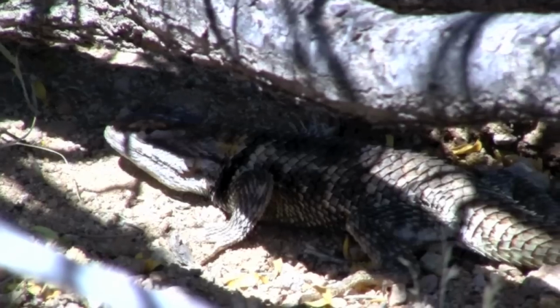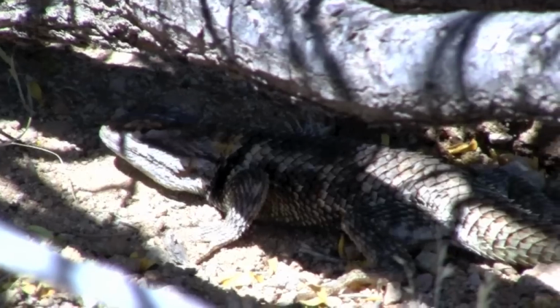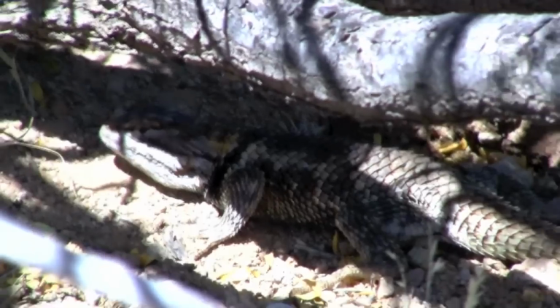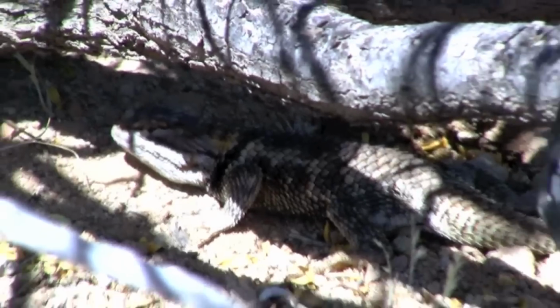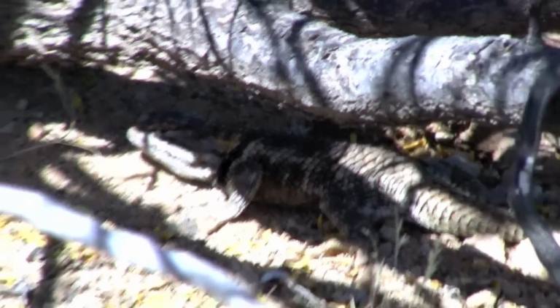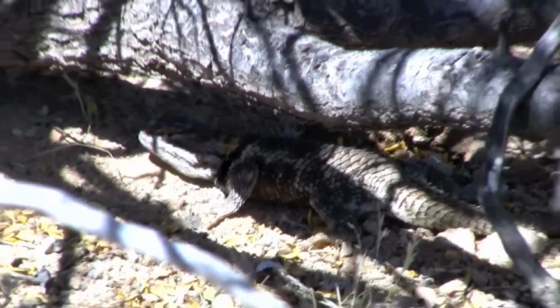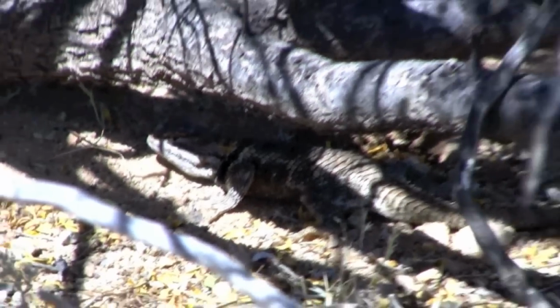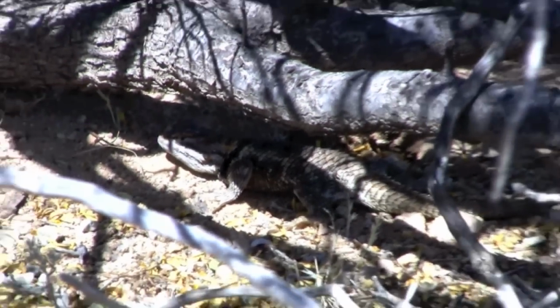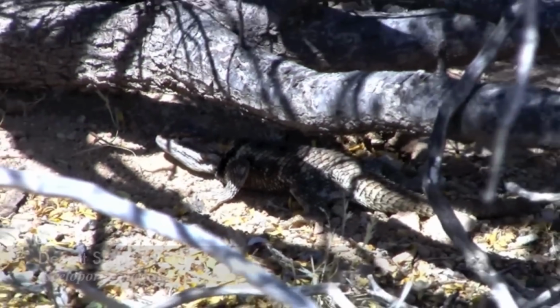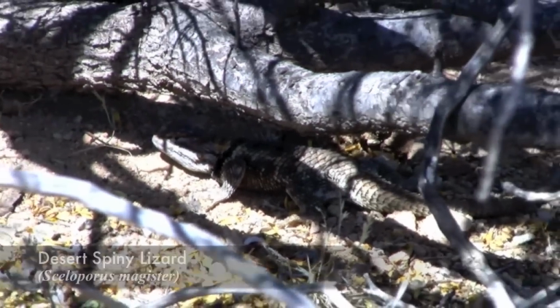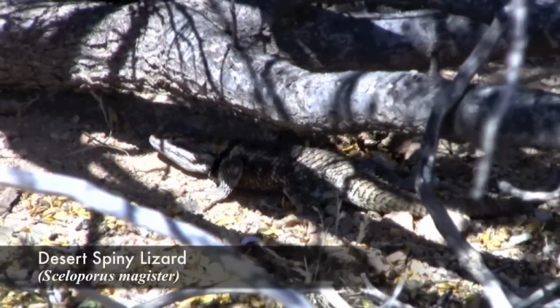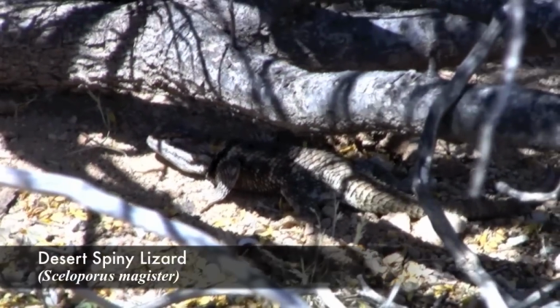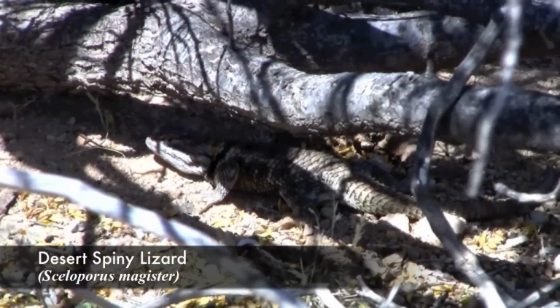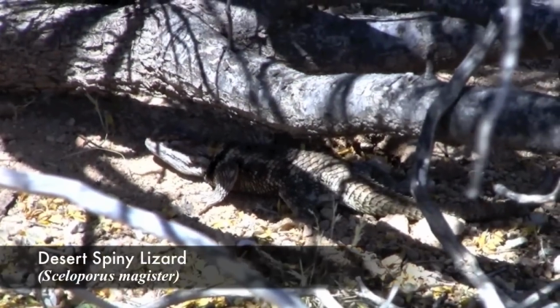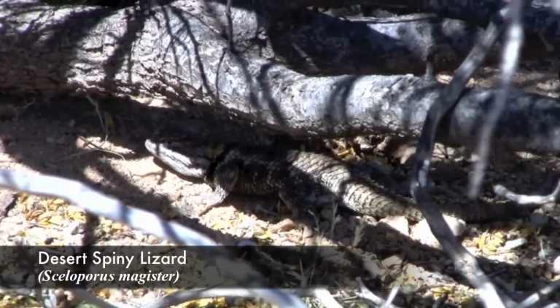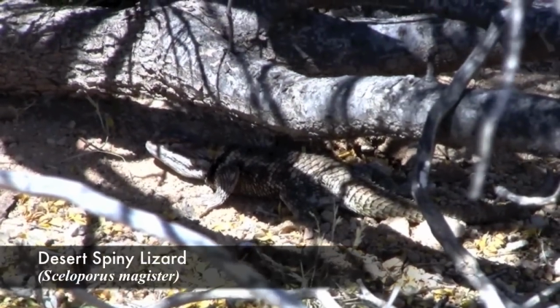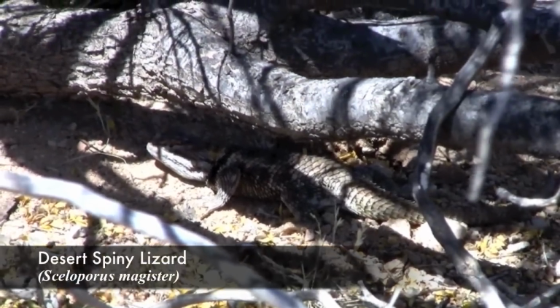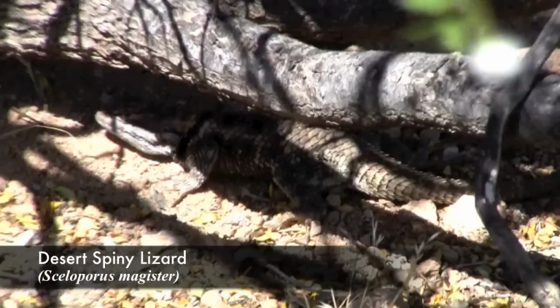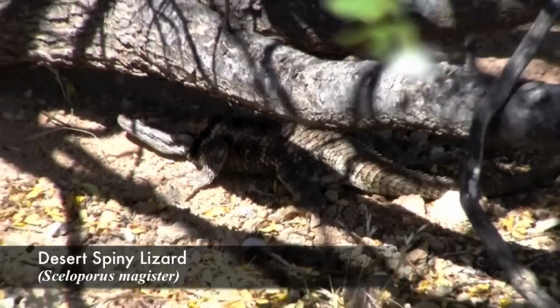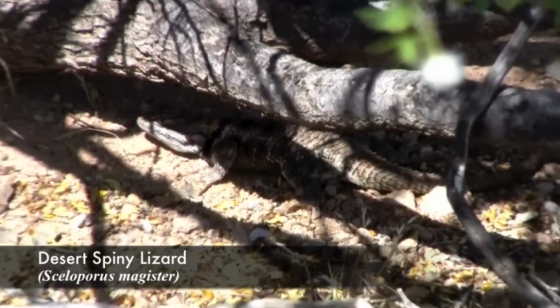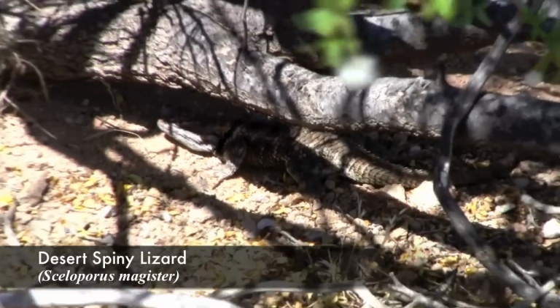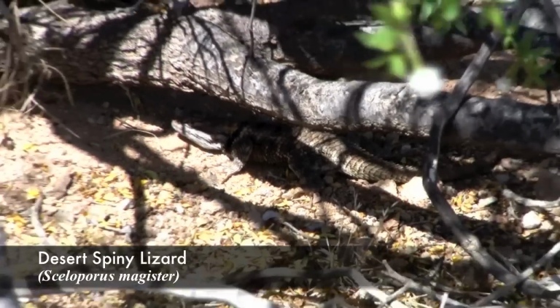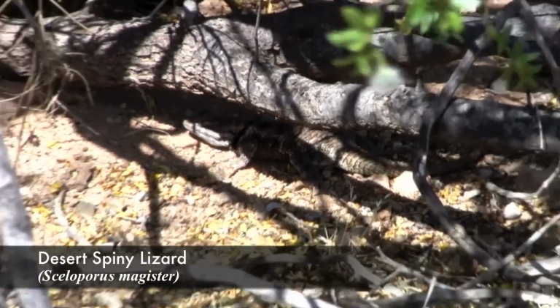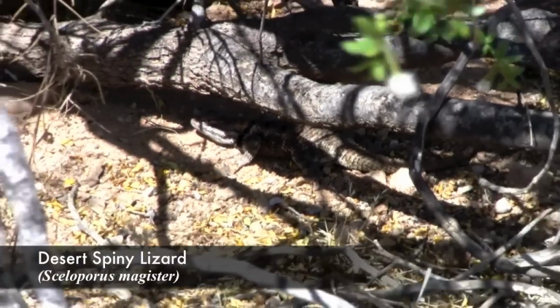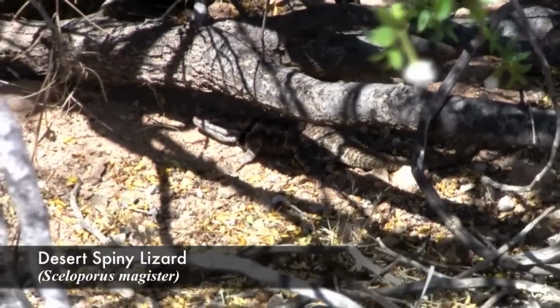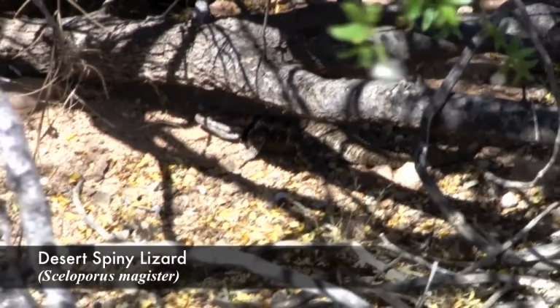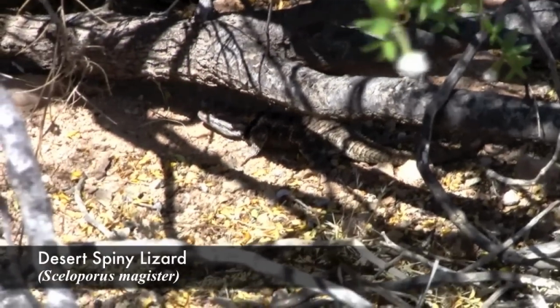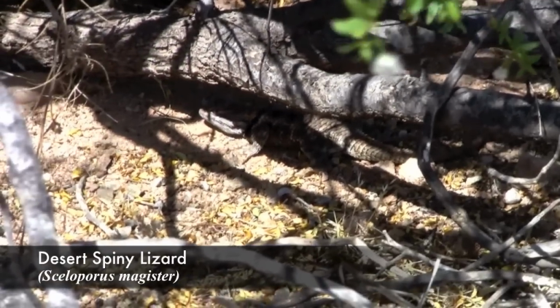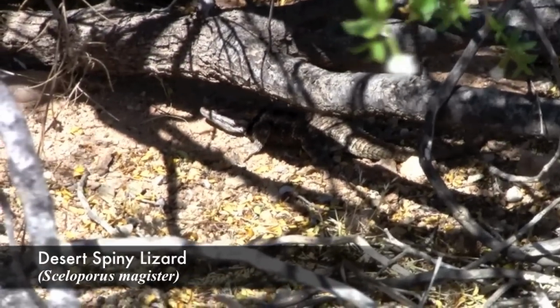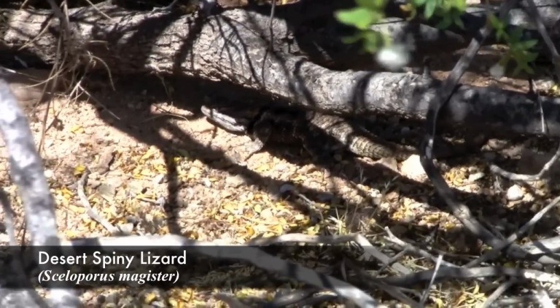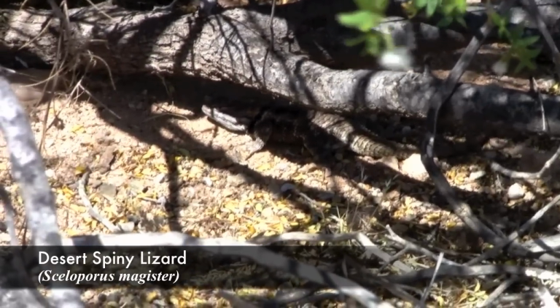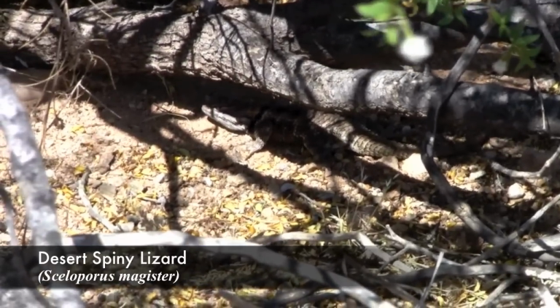We also saw a lot of desert spiny lizards. They really look like the fence lizards that we have back in New Jersey.